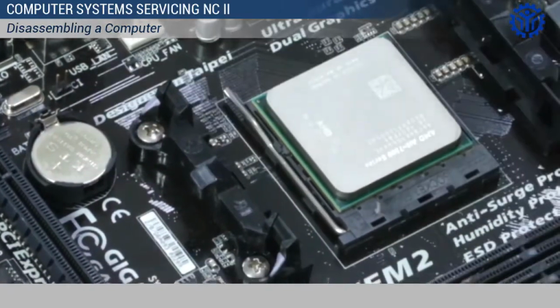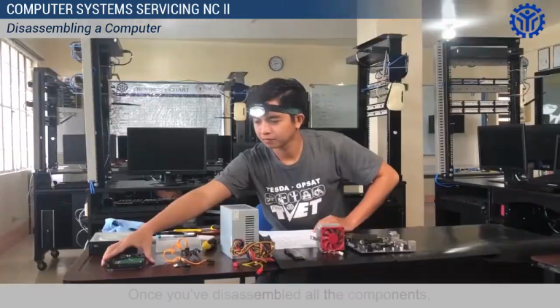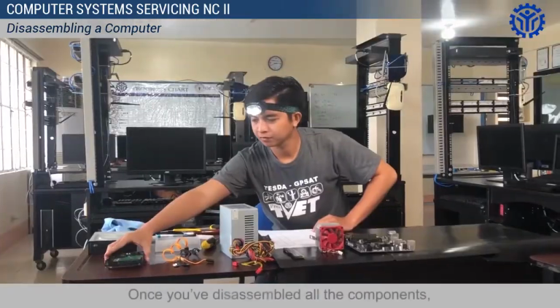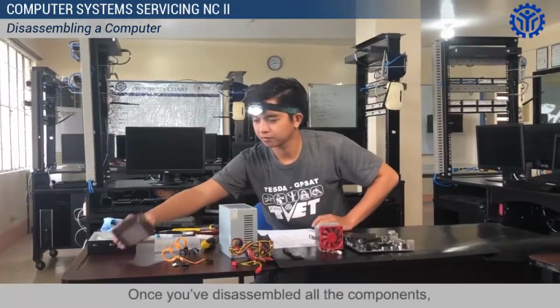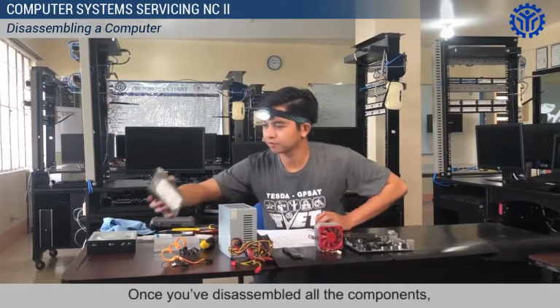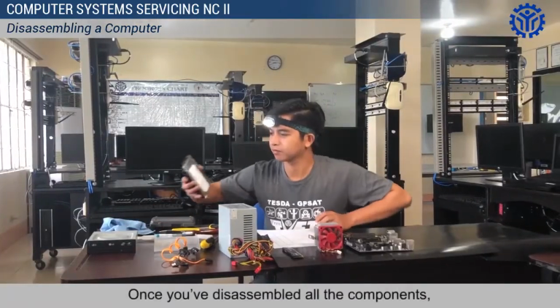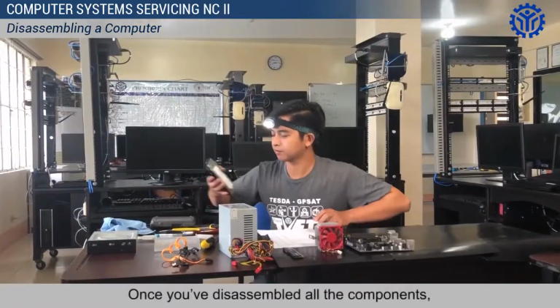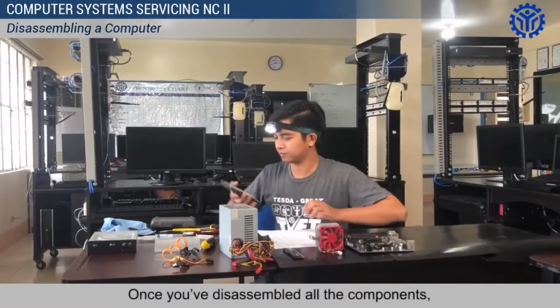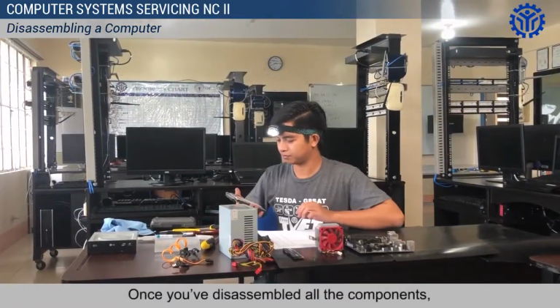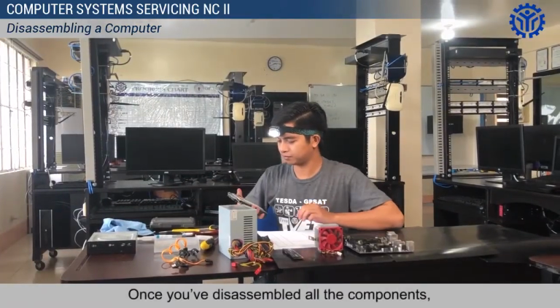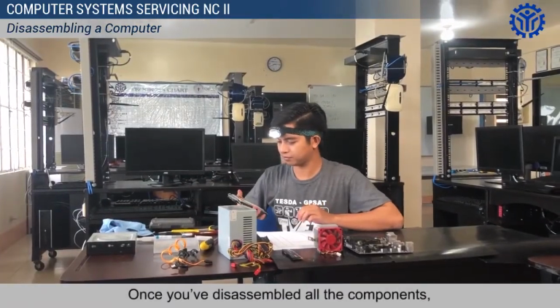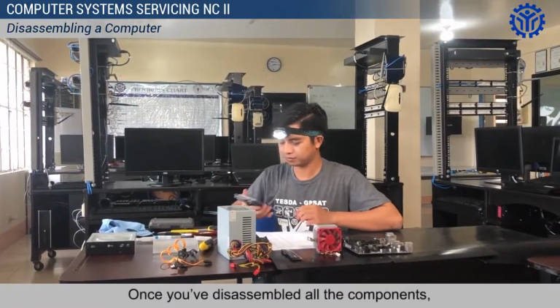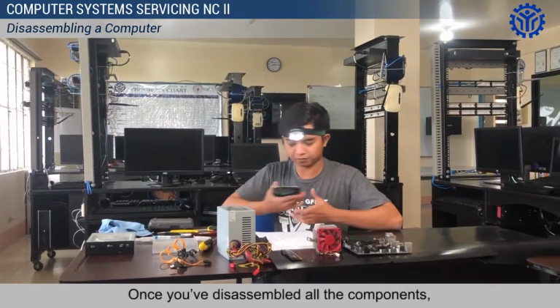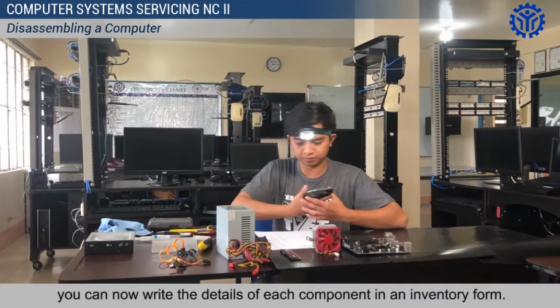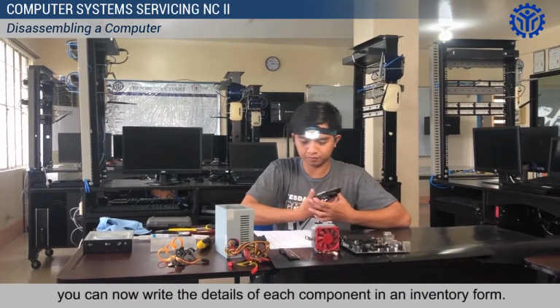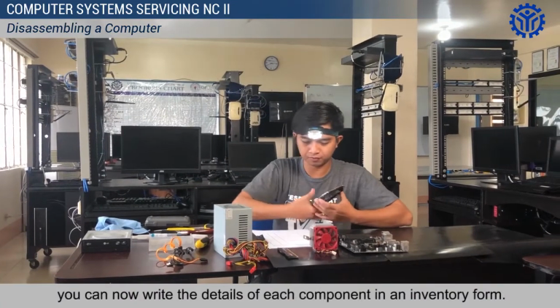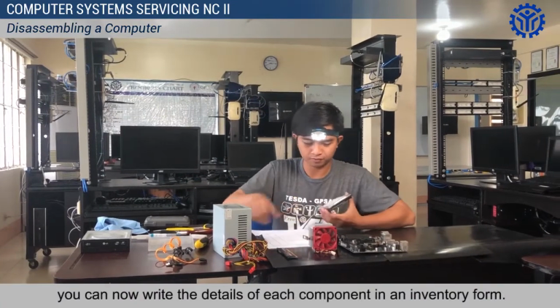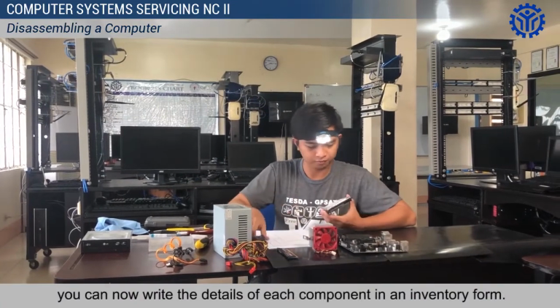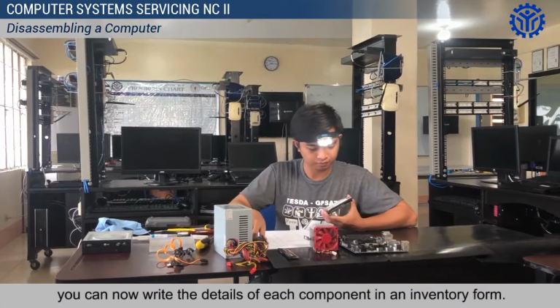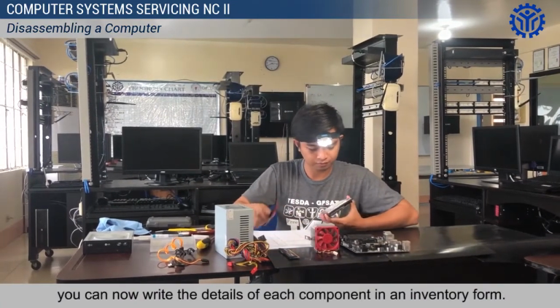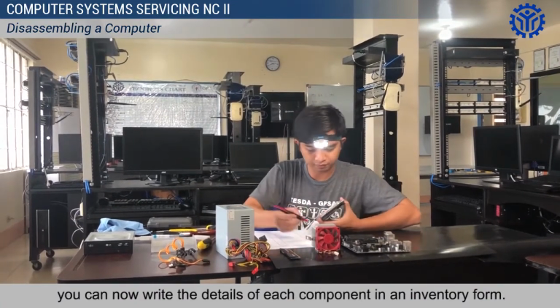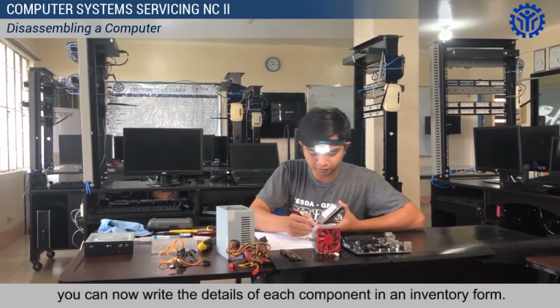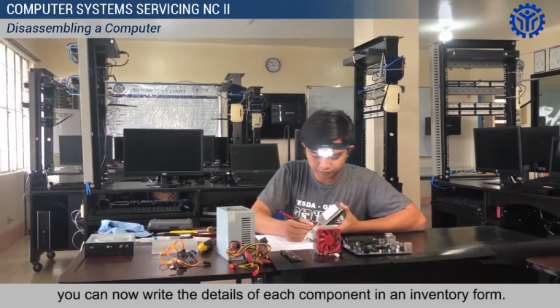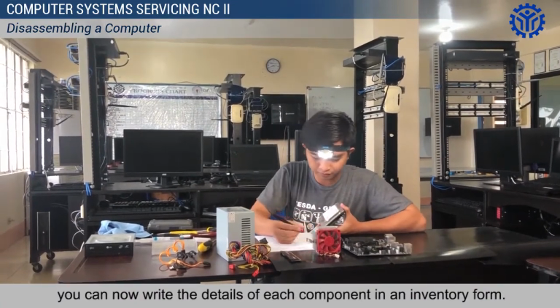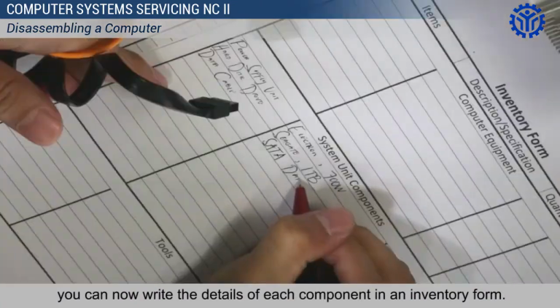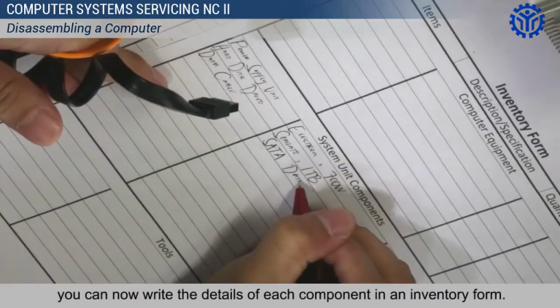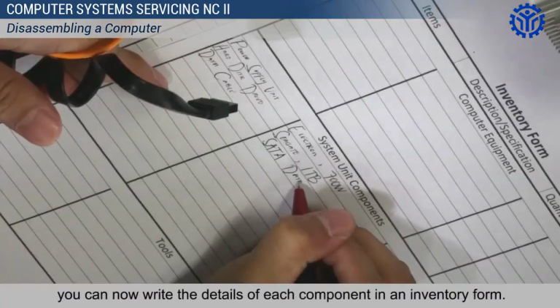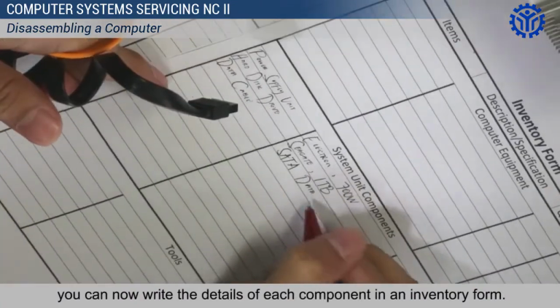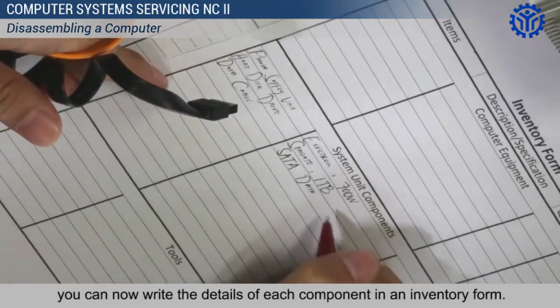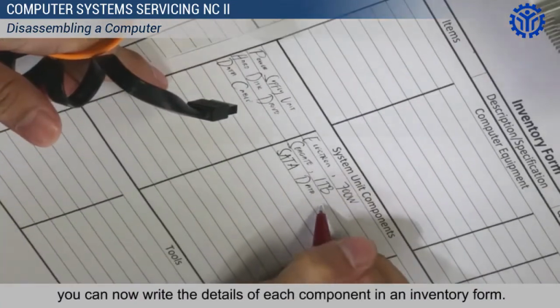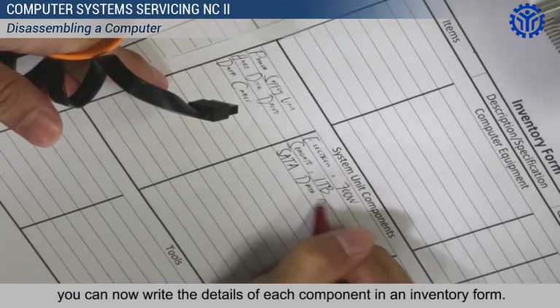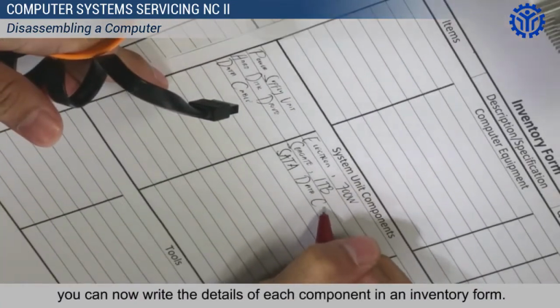Once you've disassembled all the components, you can now write the details of each component in an inventory form.